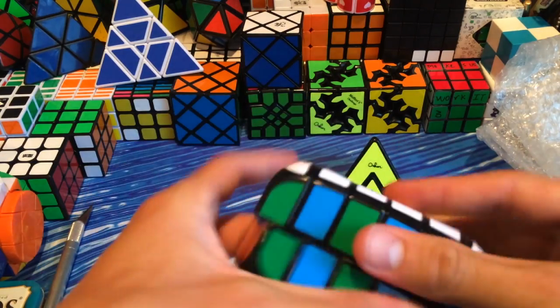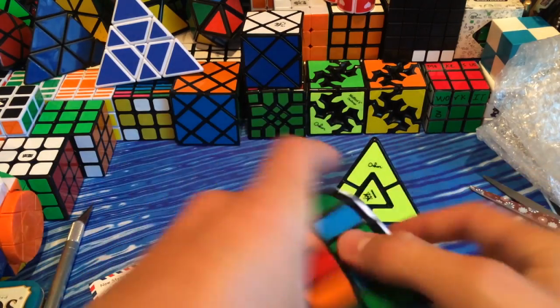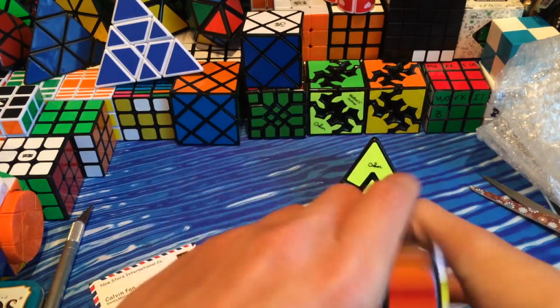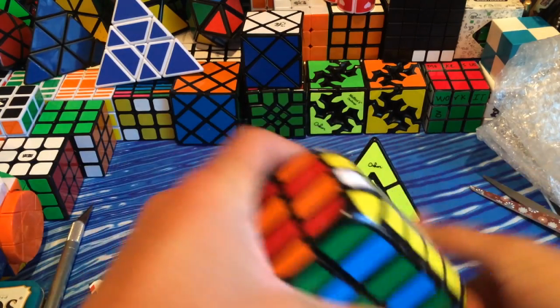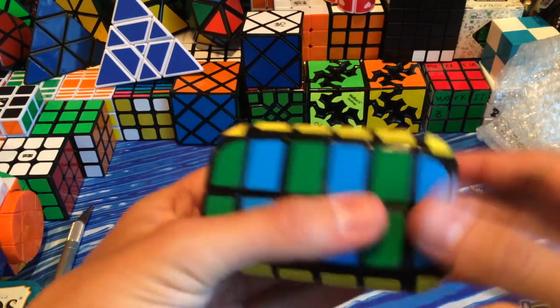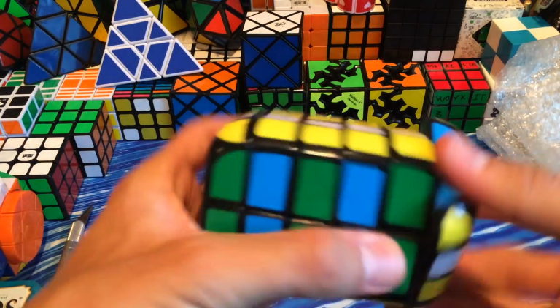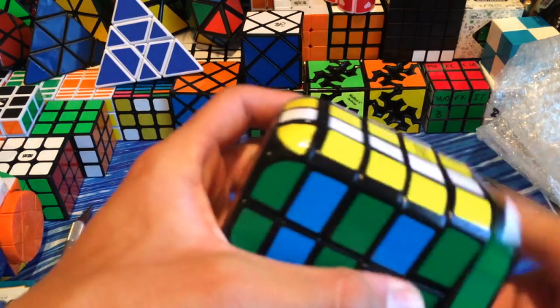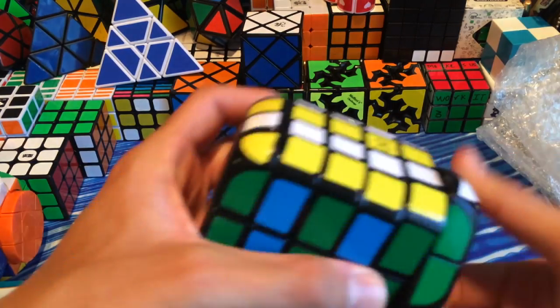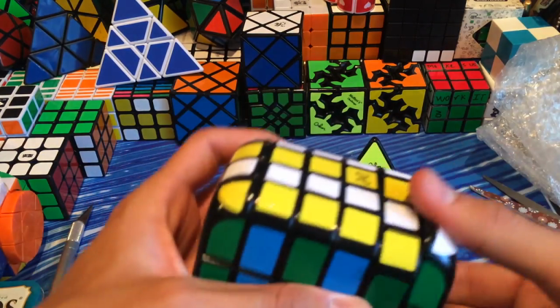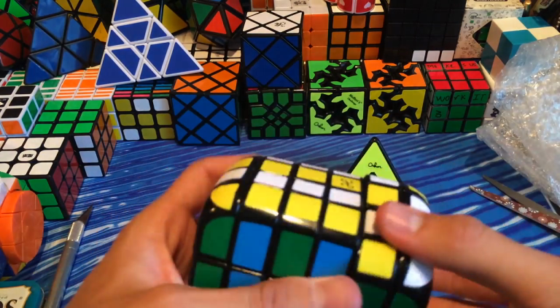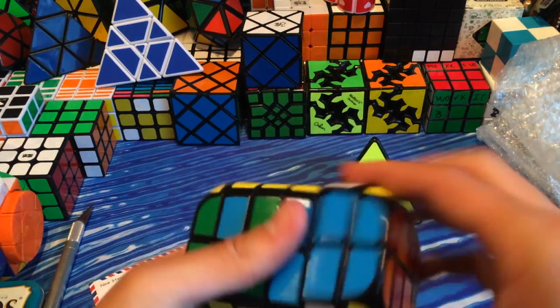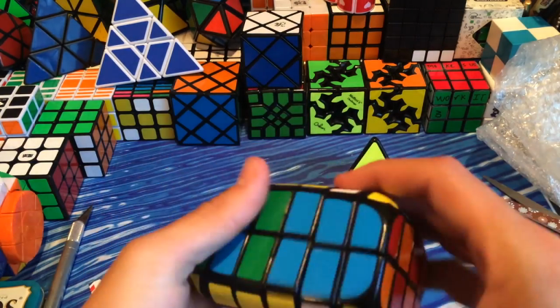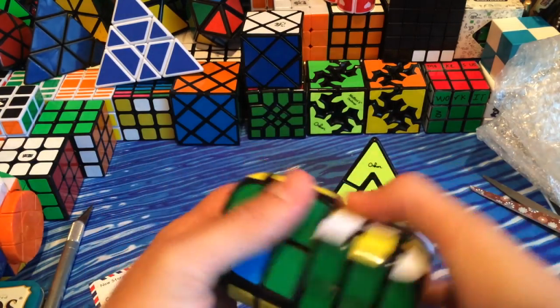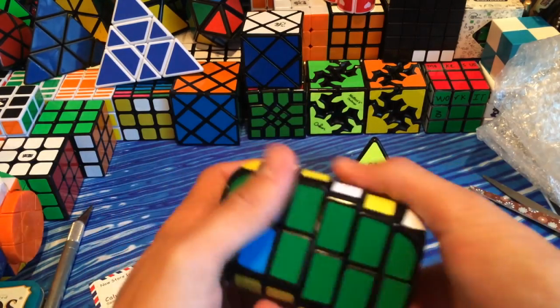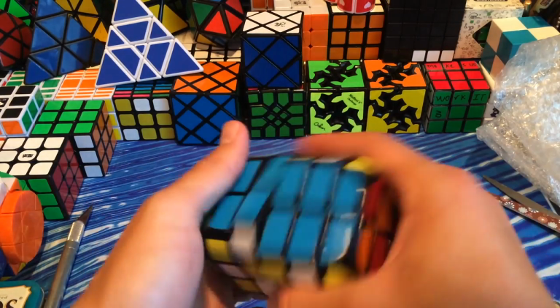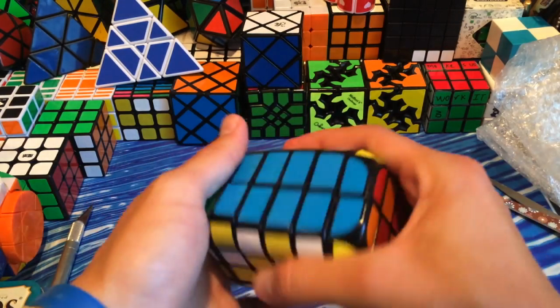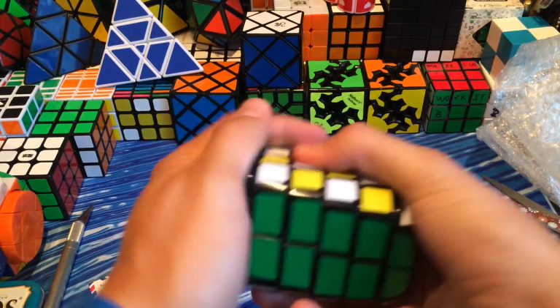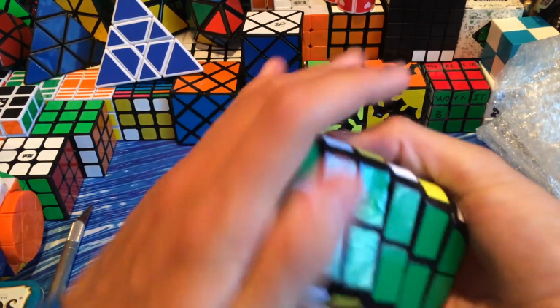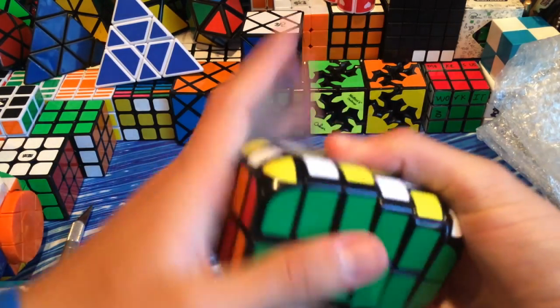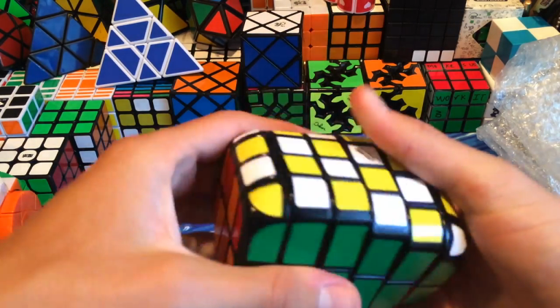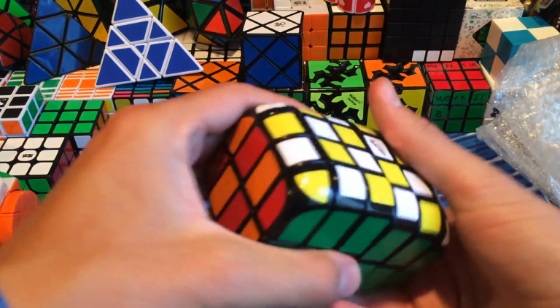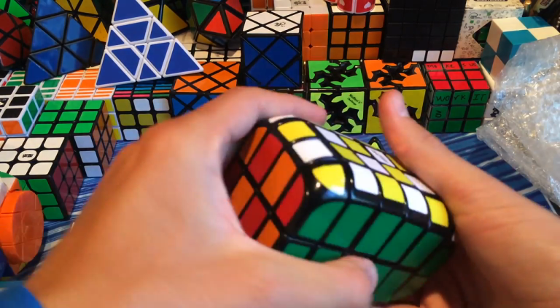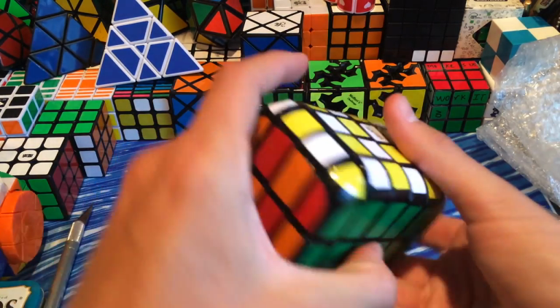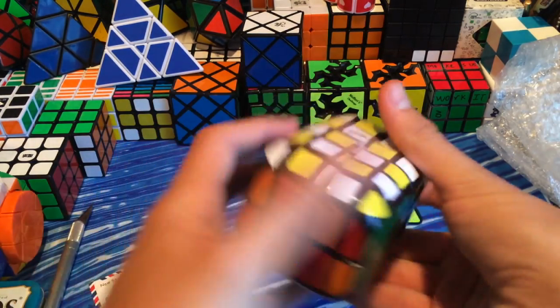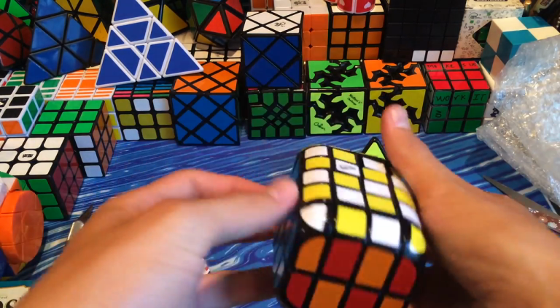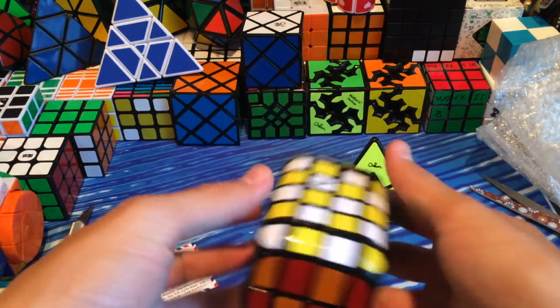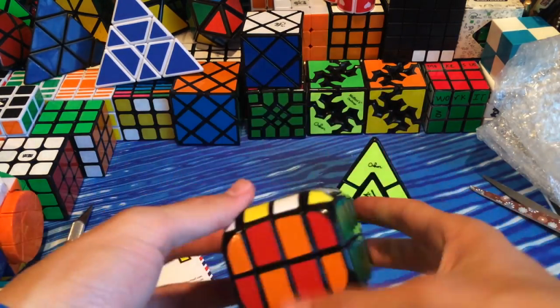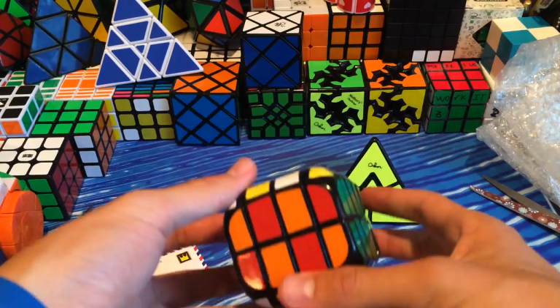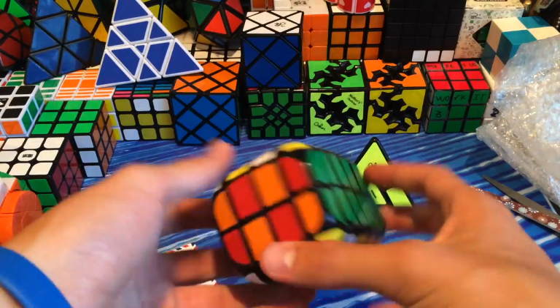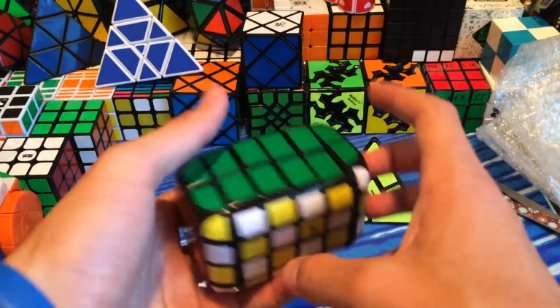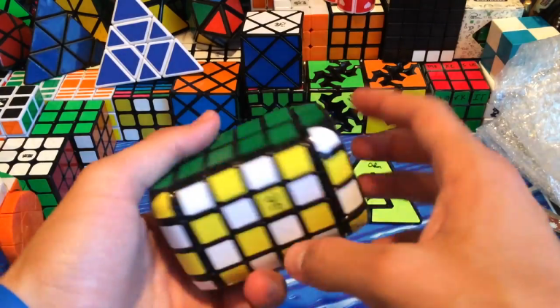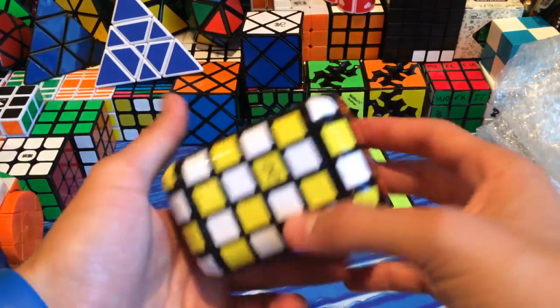Let's see if I can get a checkerboard on here. Alright, there's the best checkerboard I can do — pretty cool. I like the stickers.